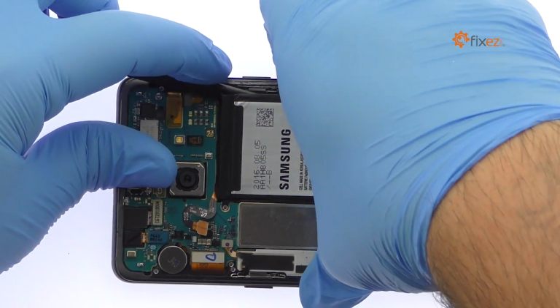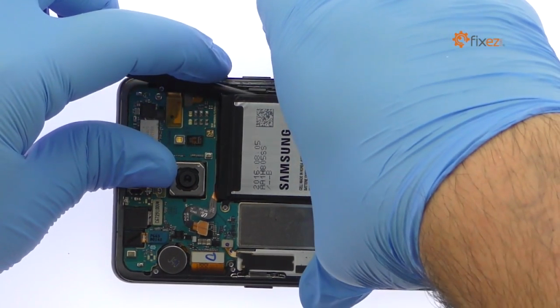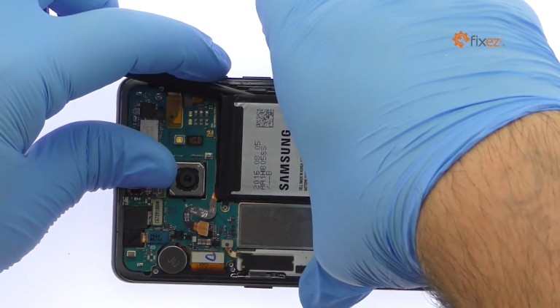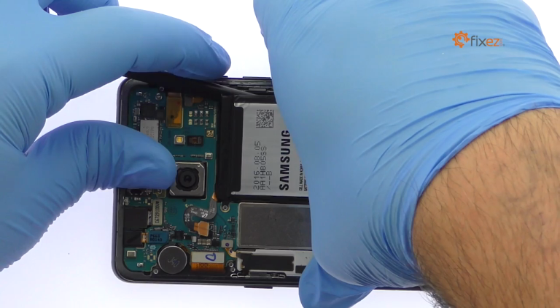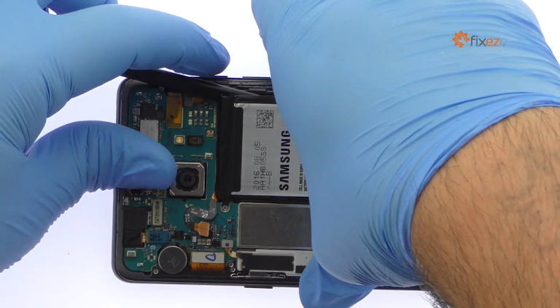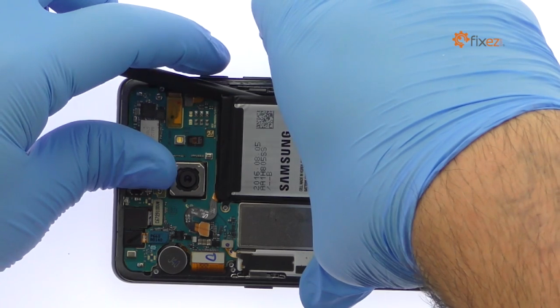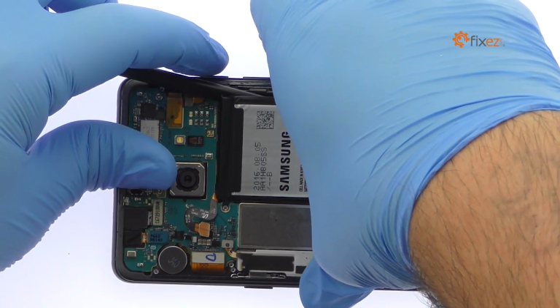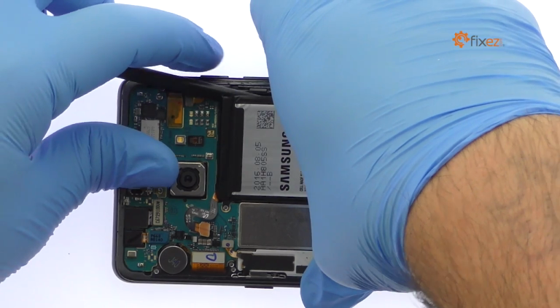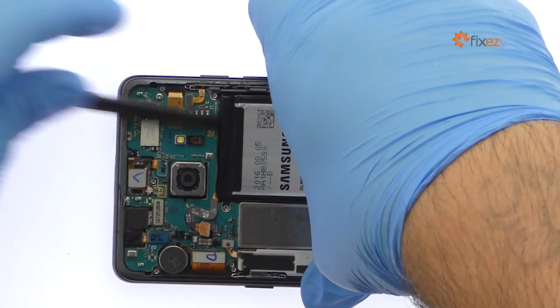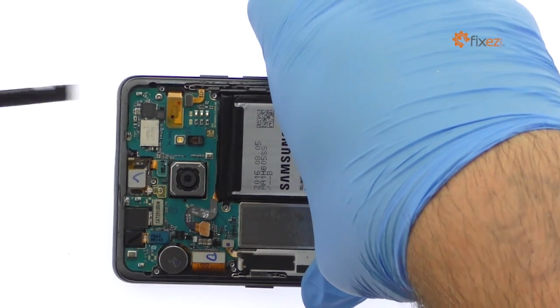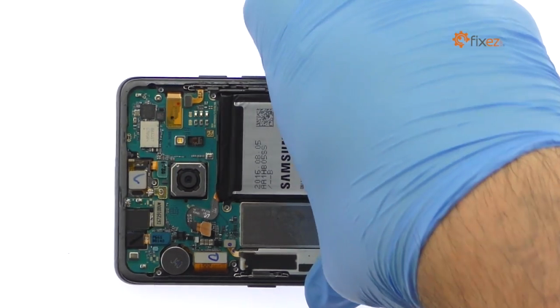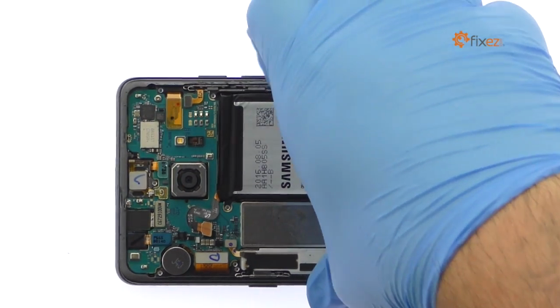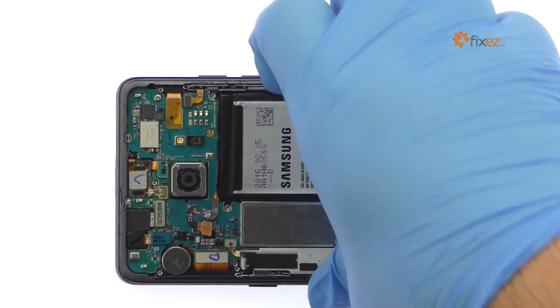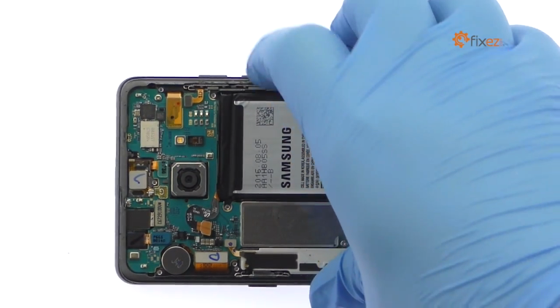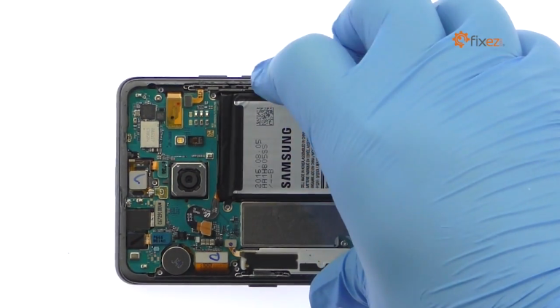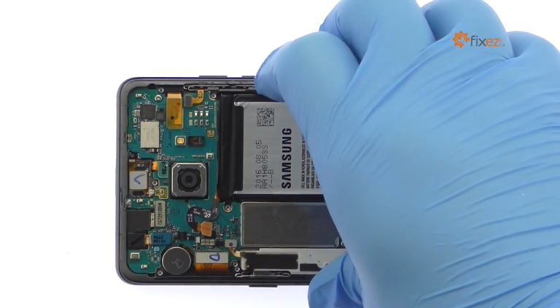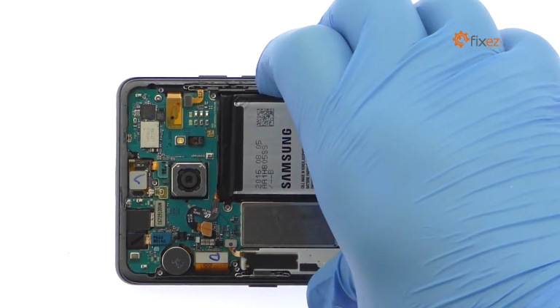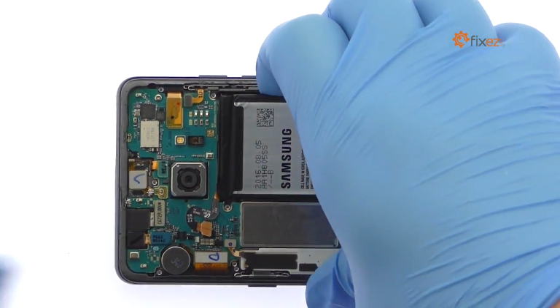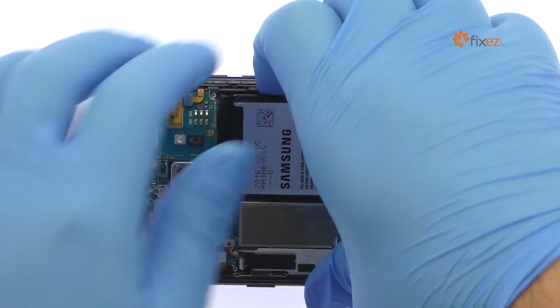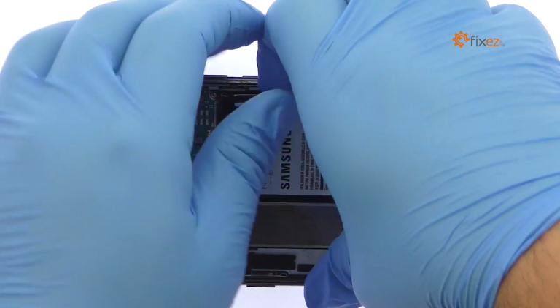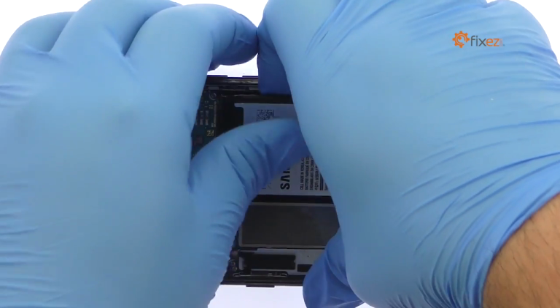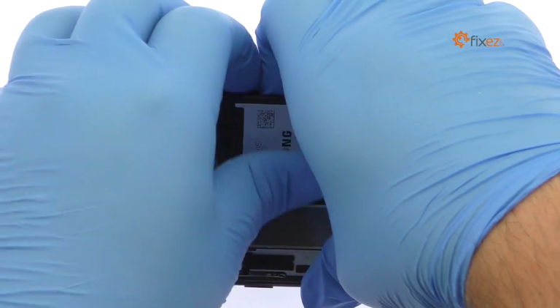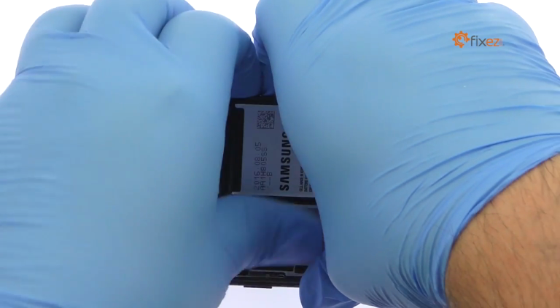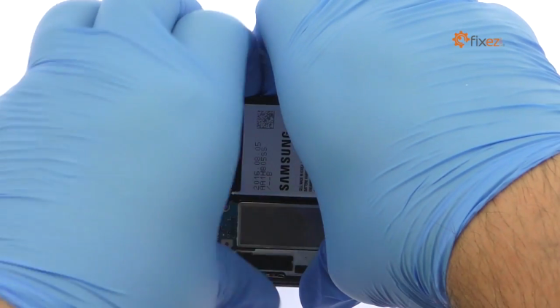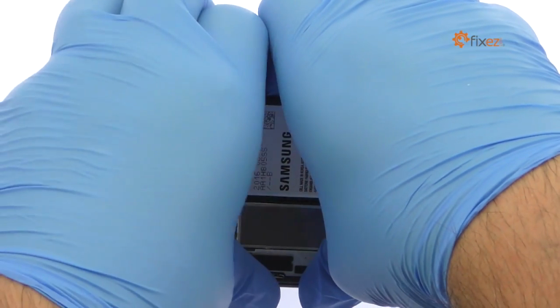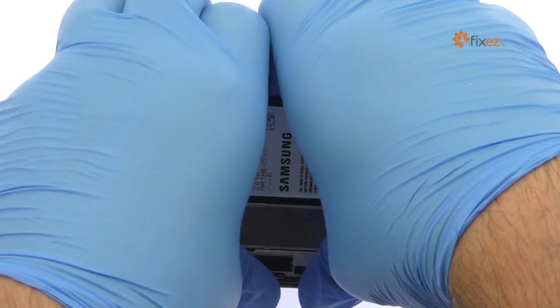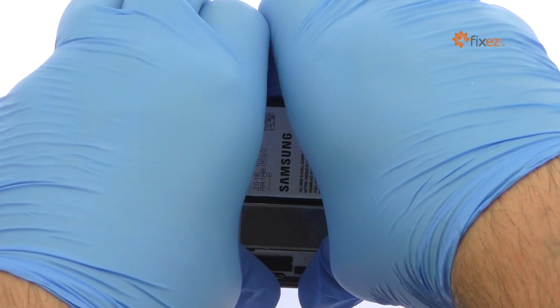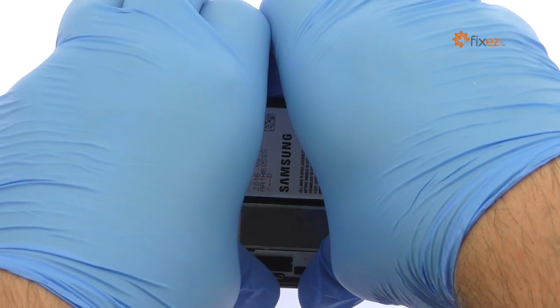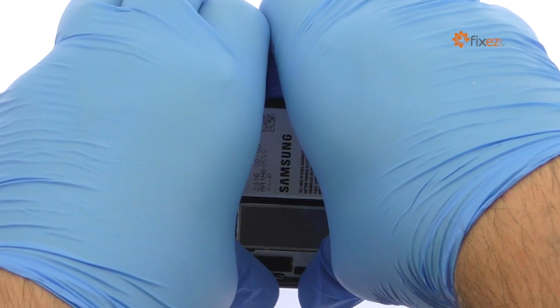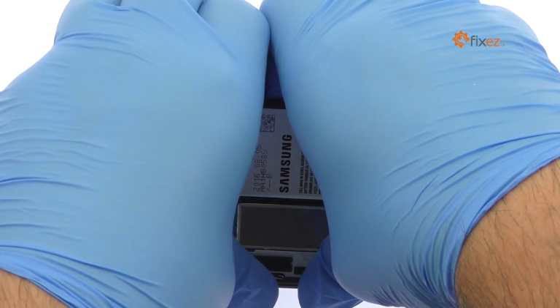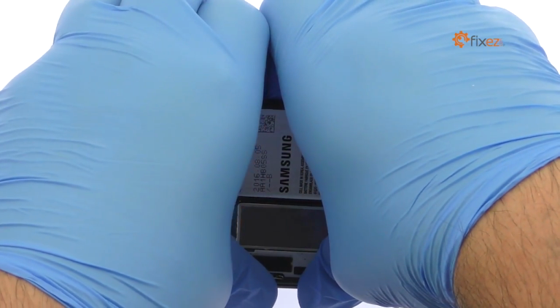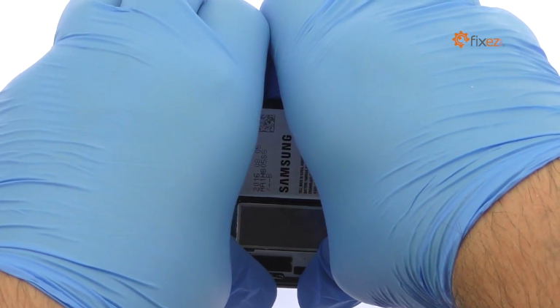Extricate the 3500 mAh Samsung Galaxy Note 7 battery.